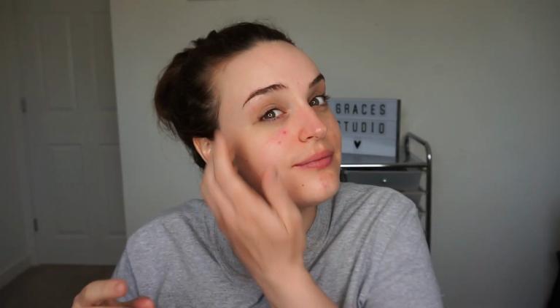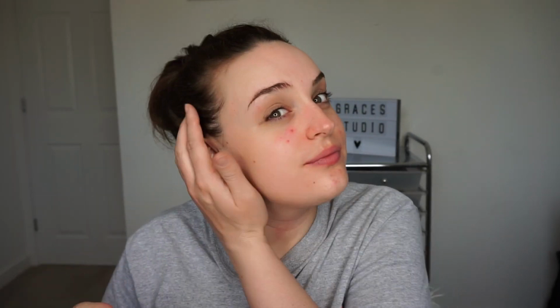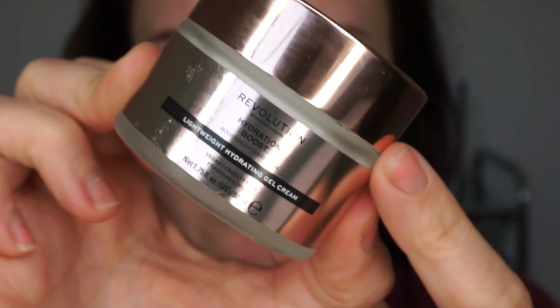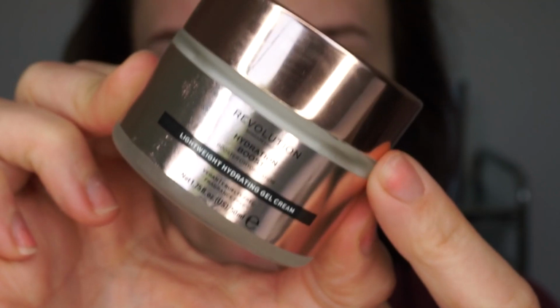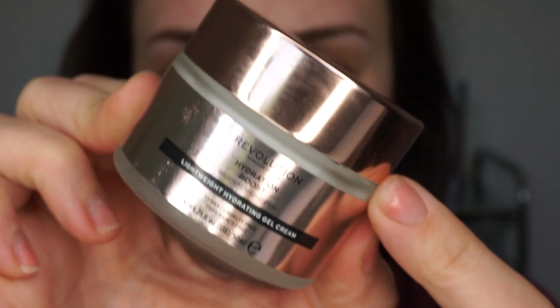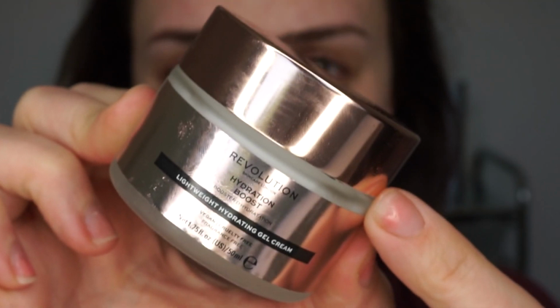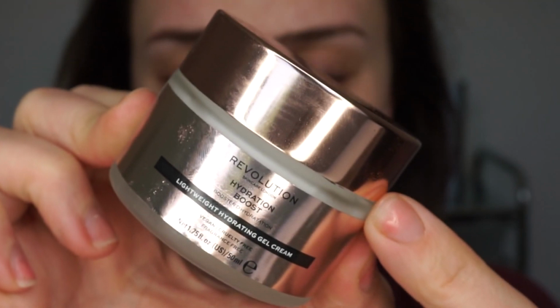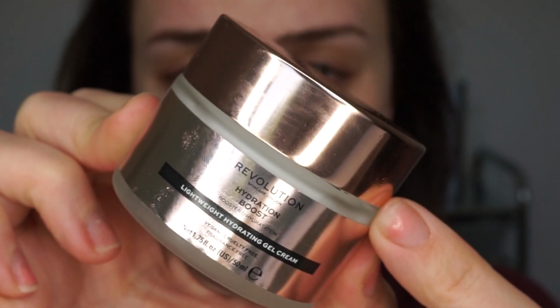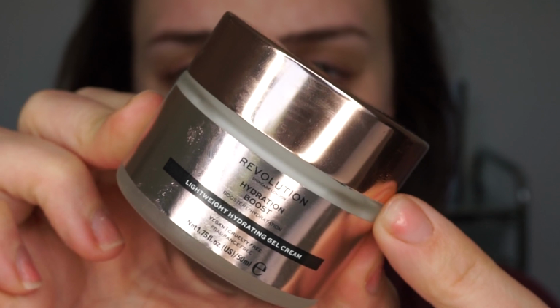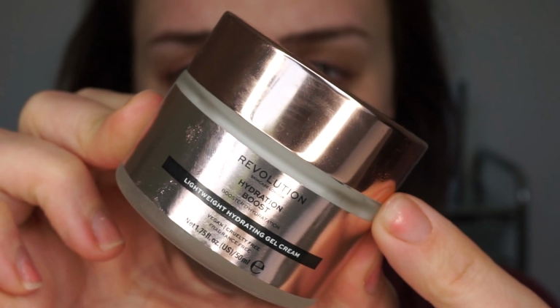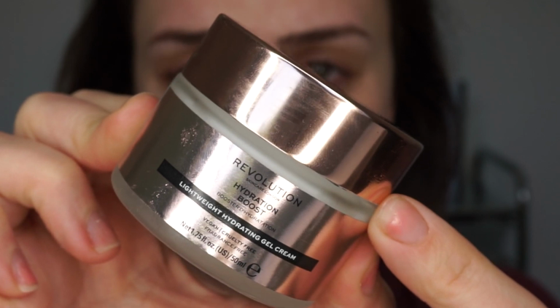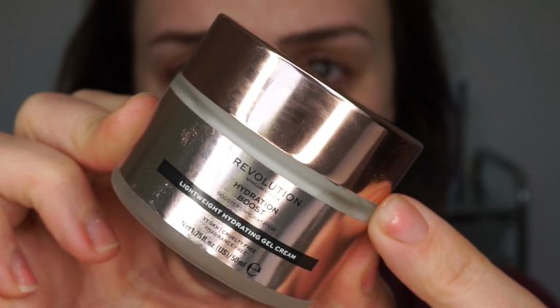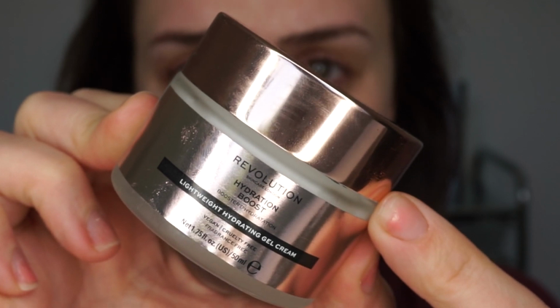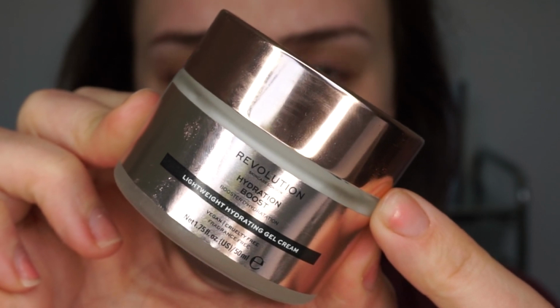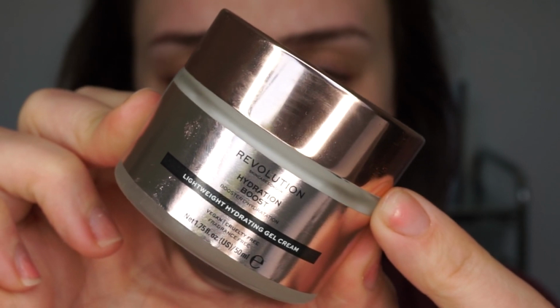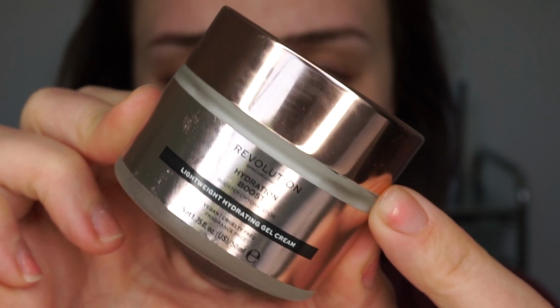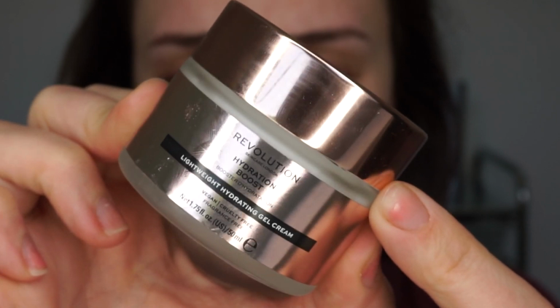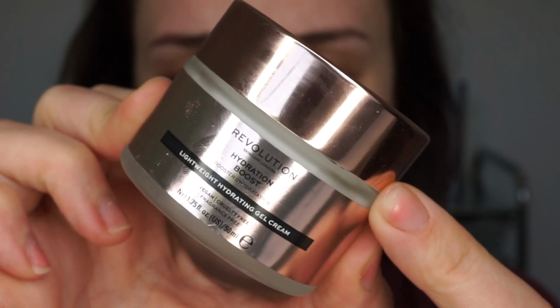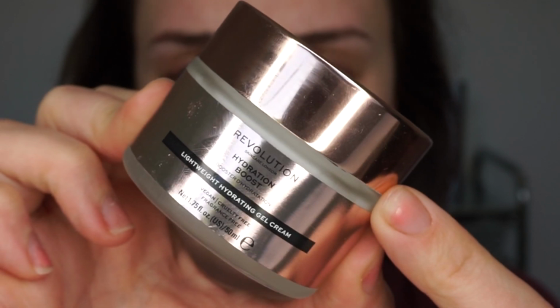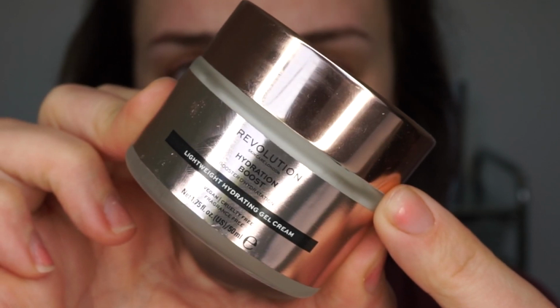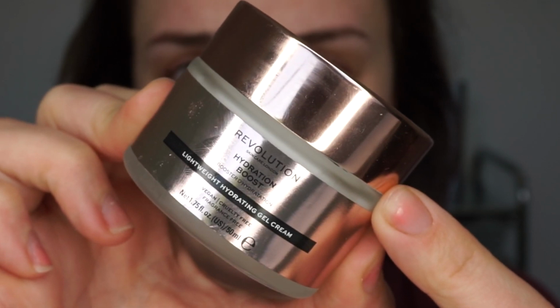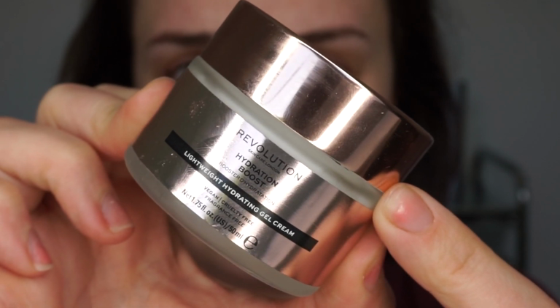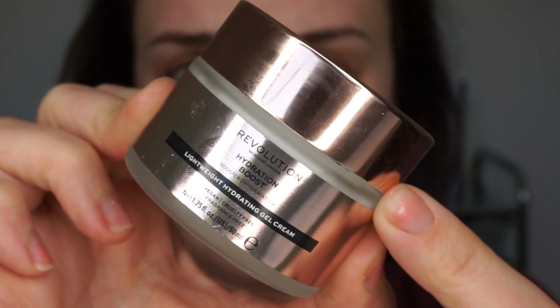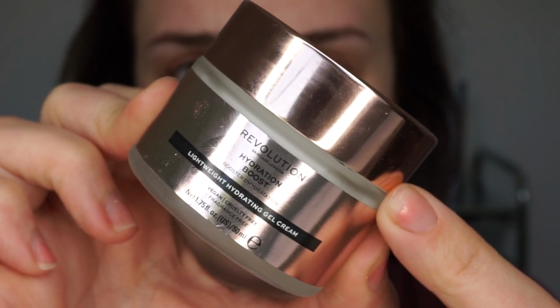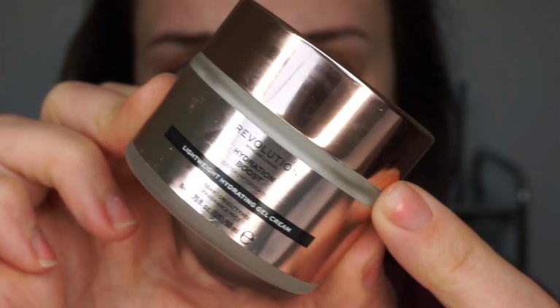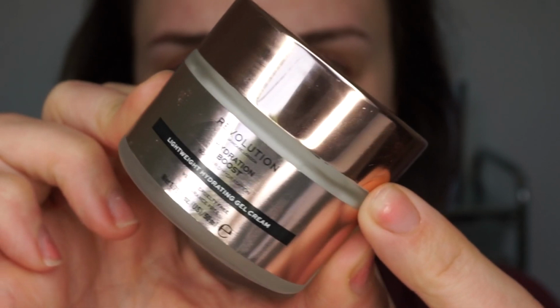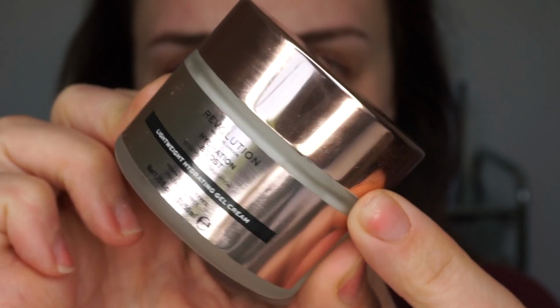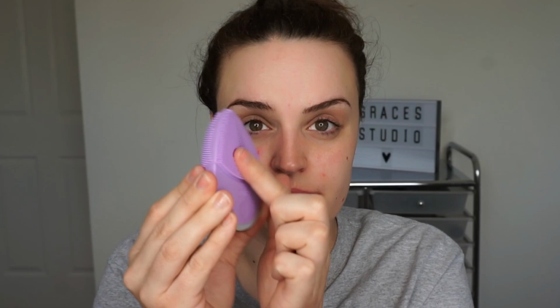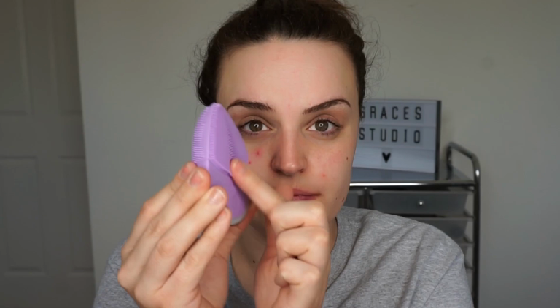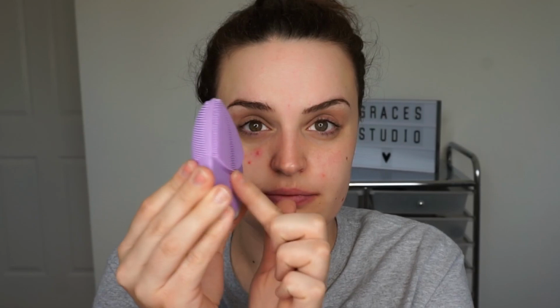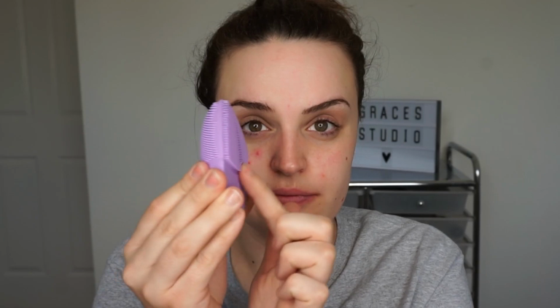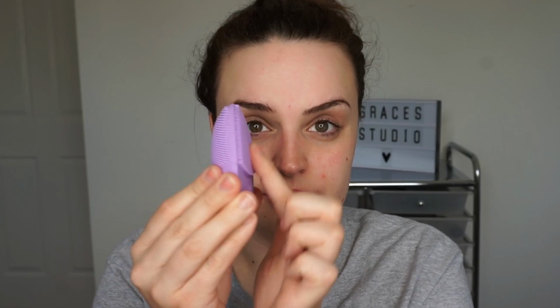Then we go on to the moisturiser — the Makeup Revolution Lightweight Hydrating Gel Cream.